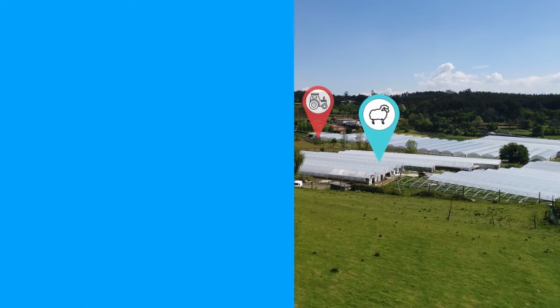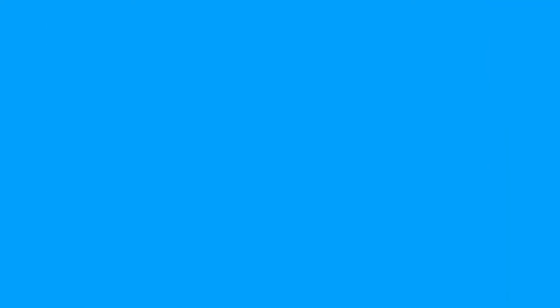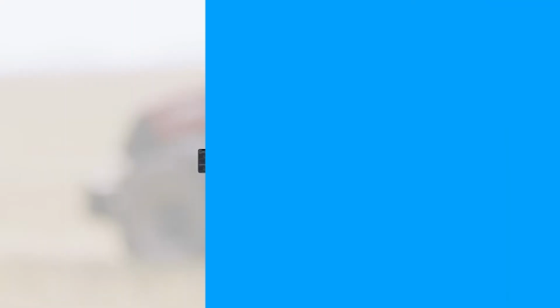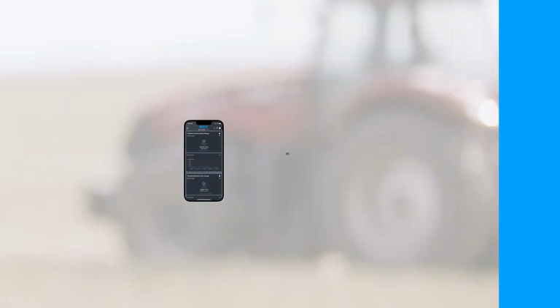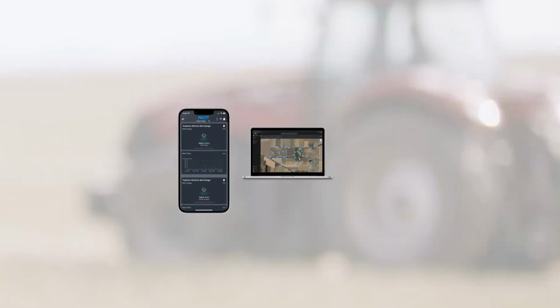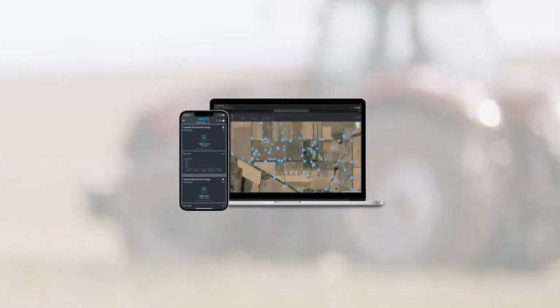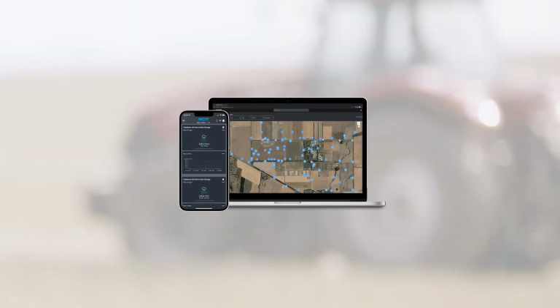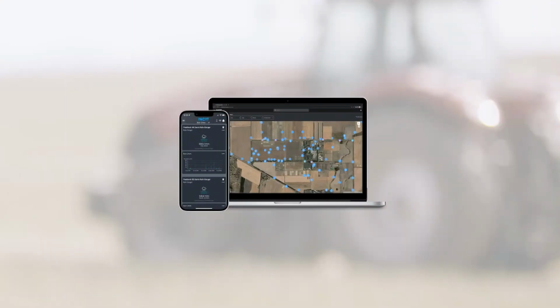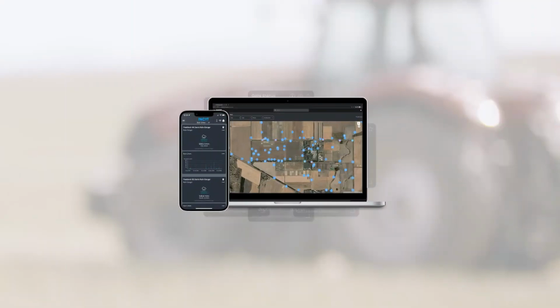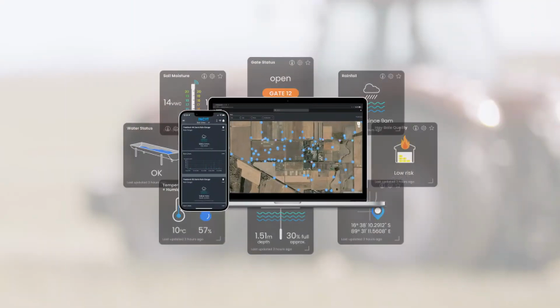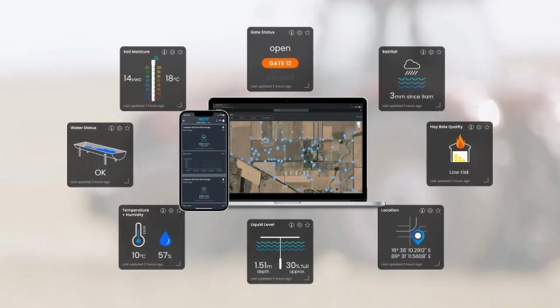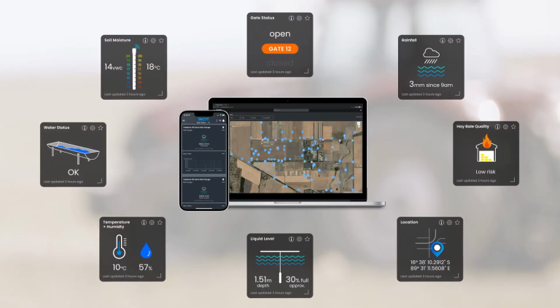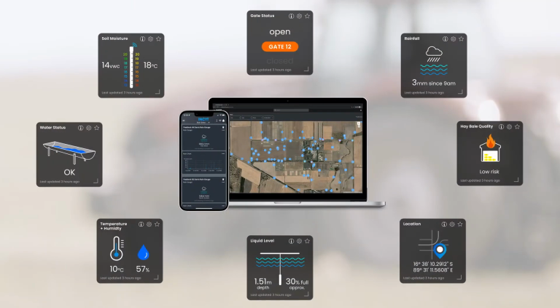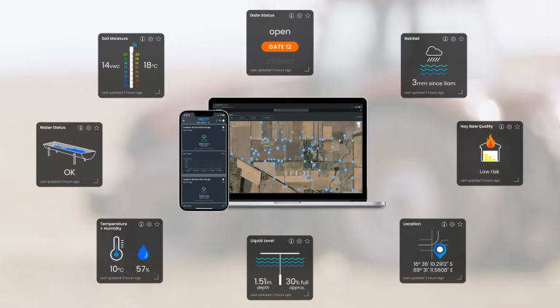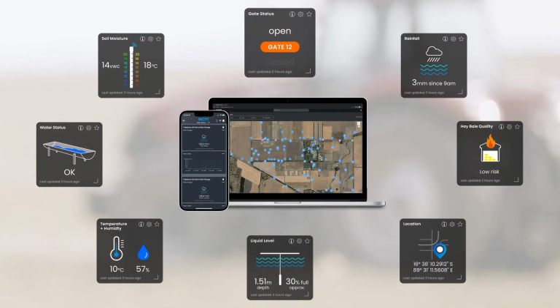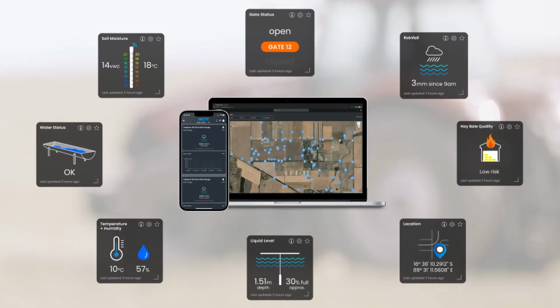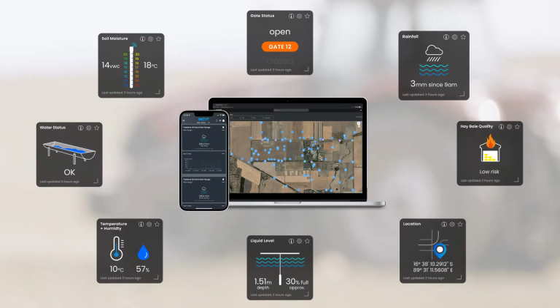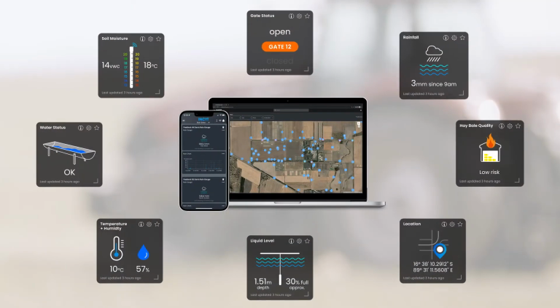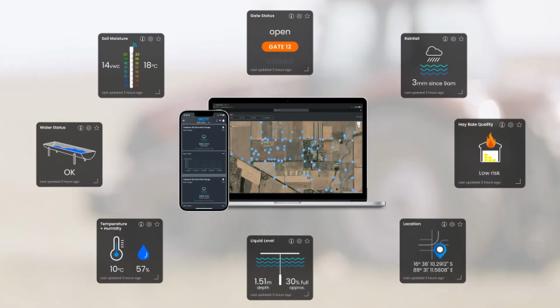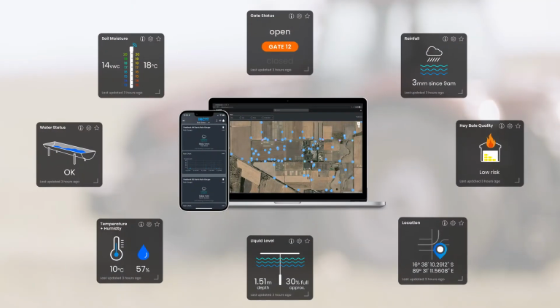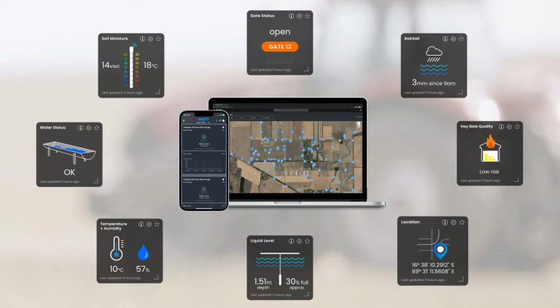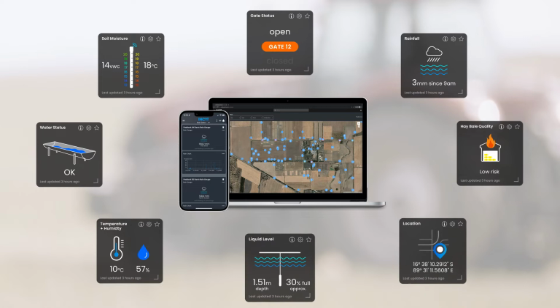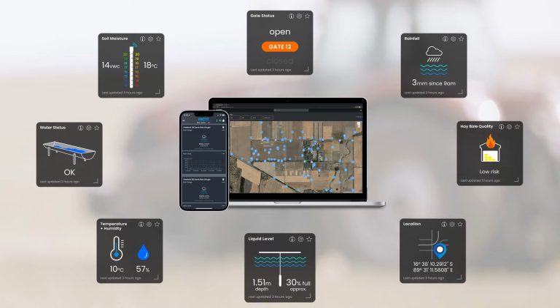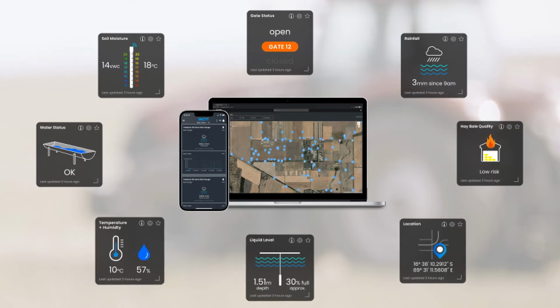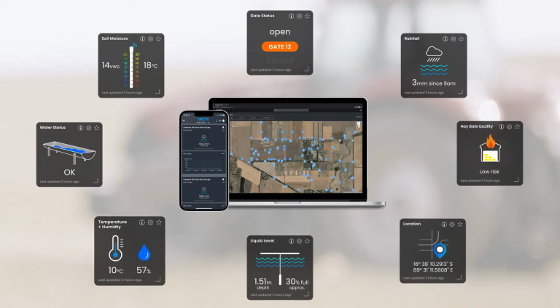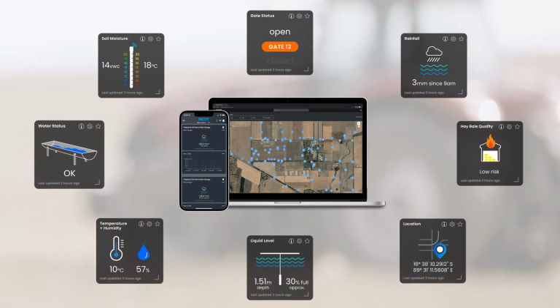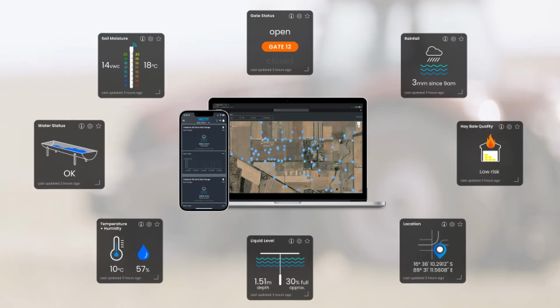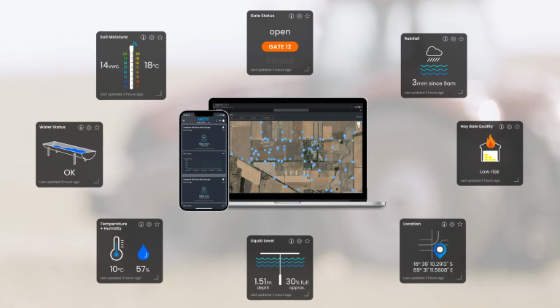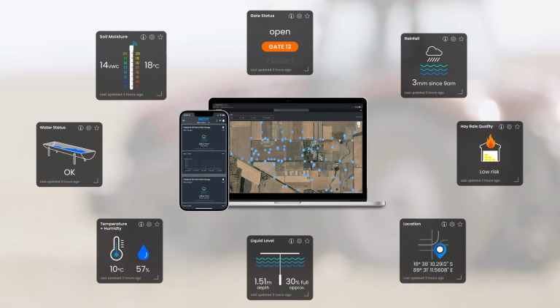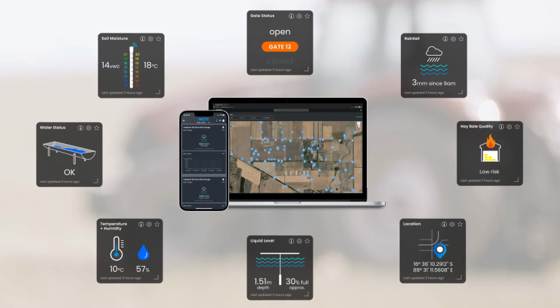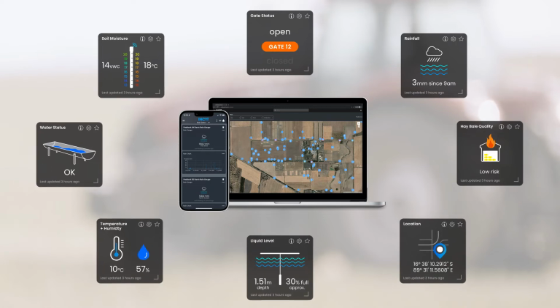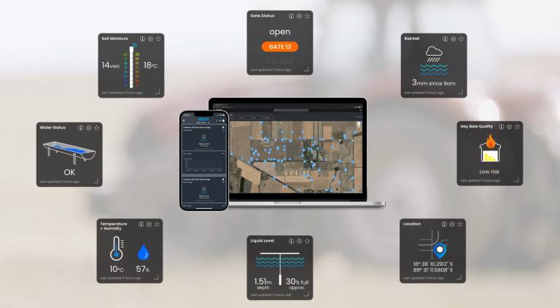The leaf wetness sensor with Blue node is just one of many connected sensors and kits available through the Agtech ecosystem.